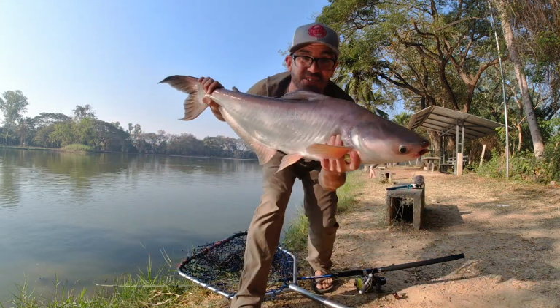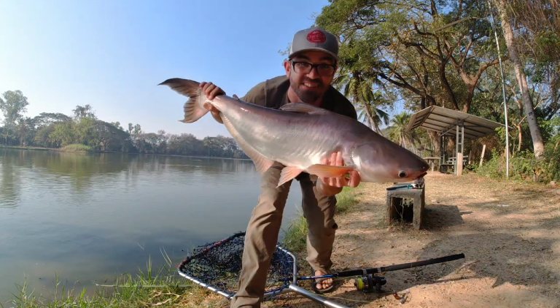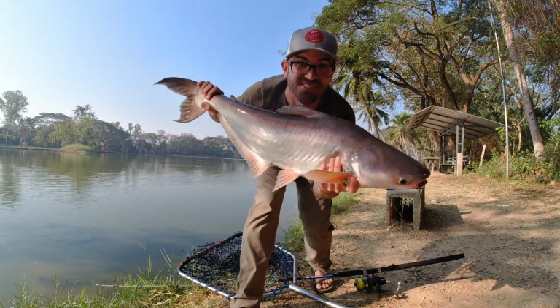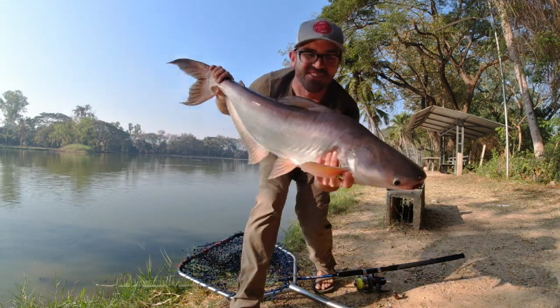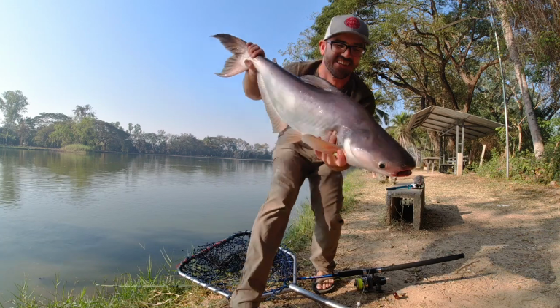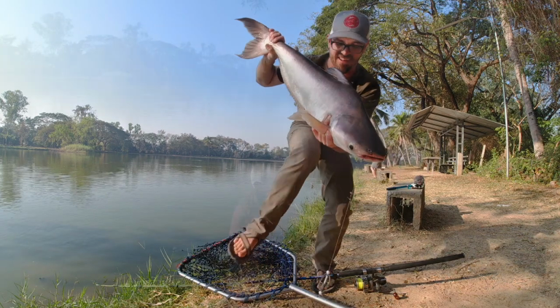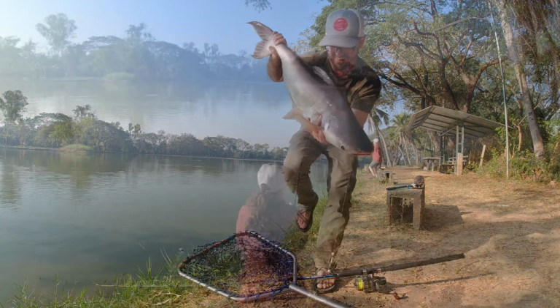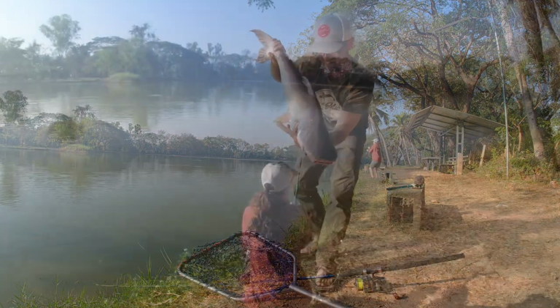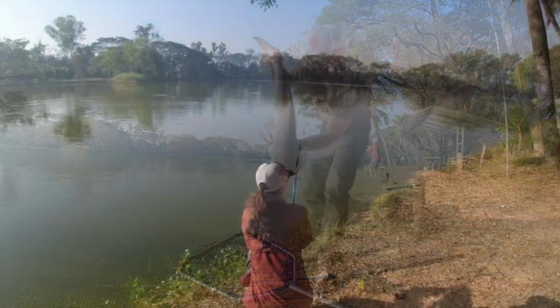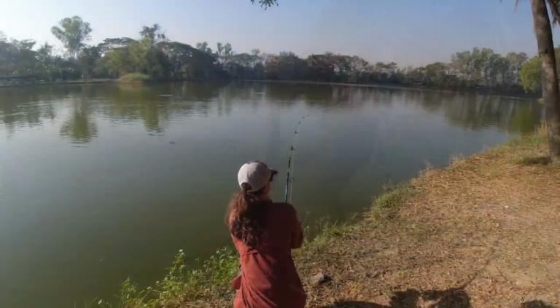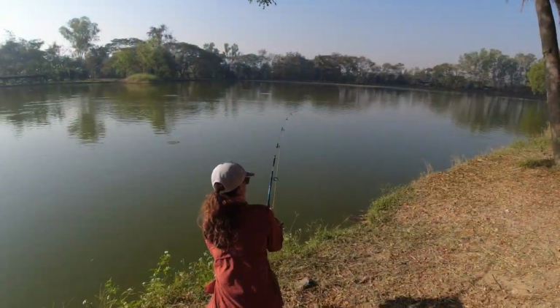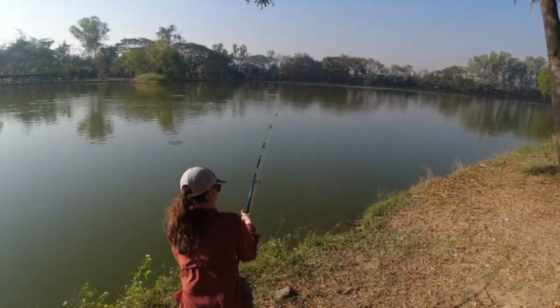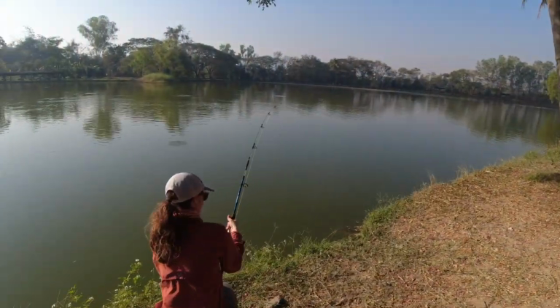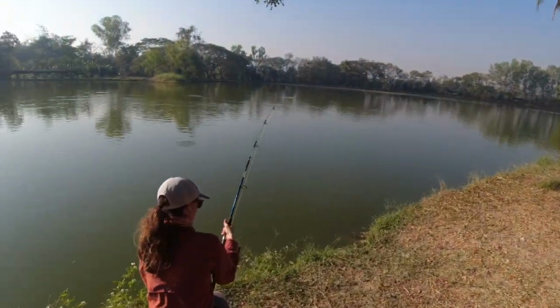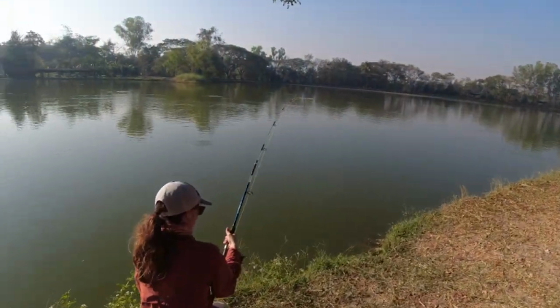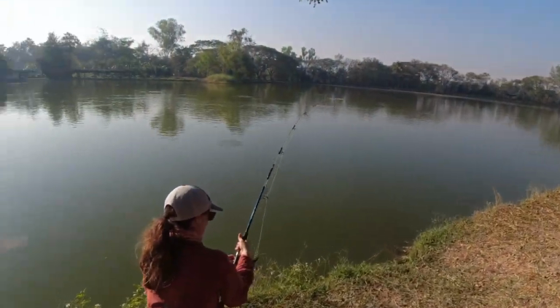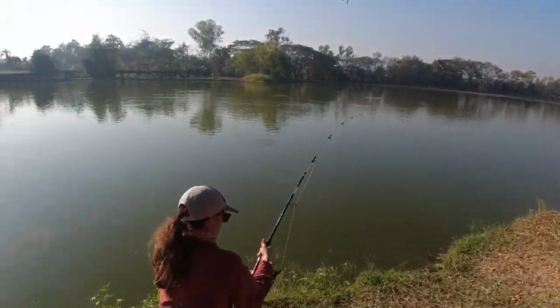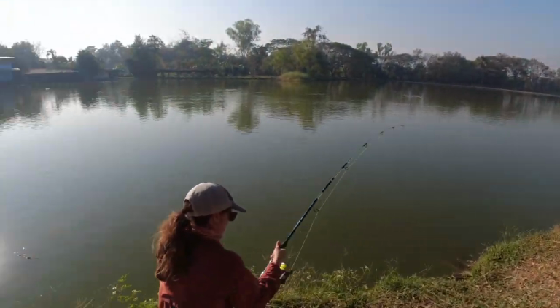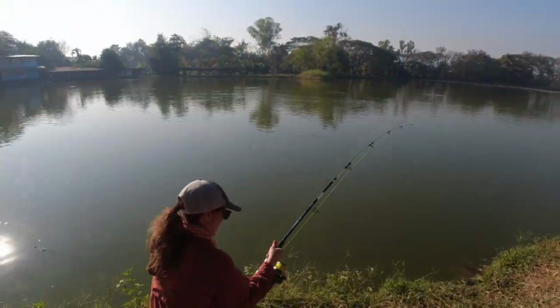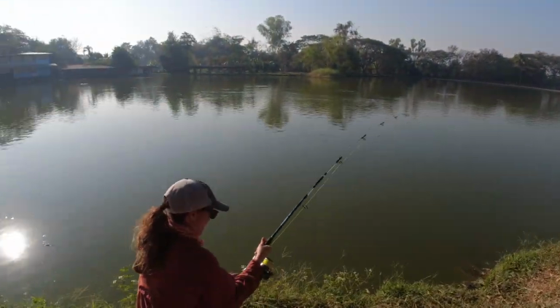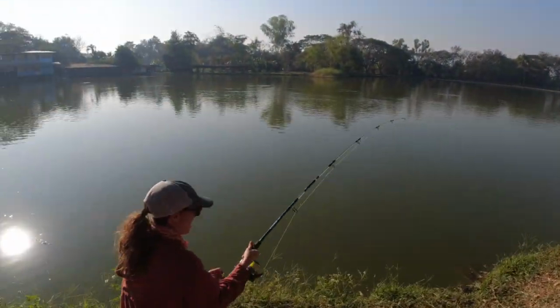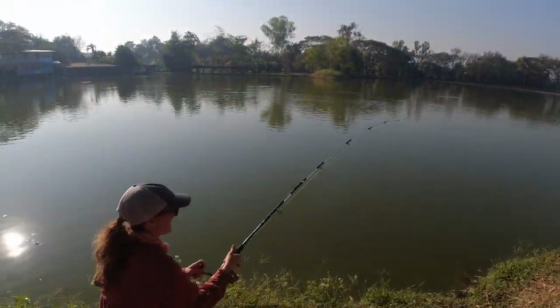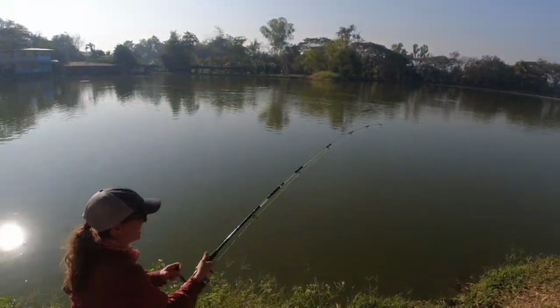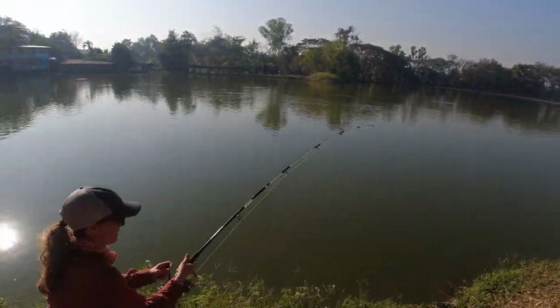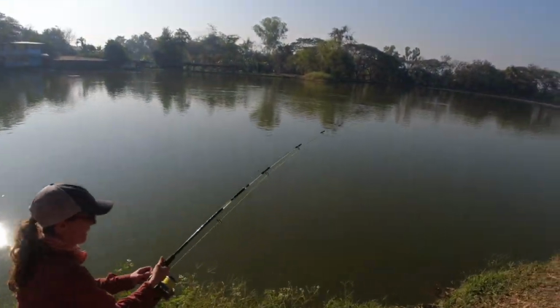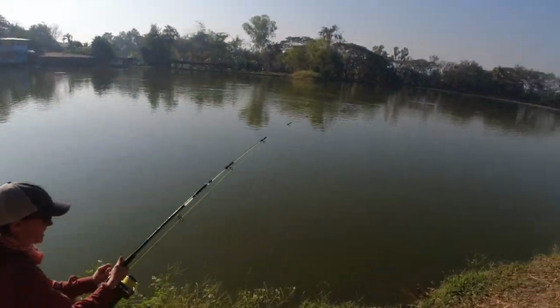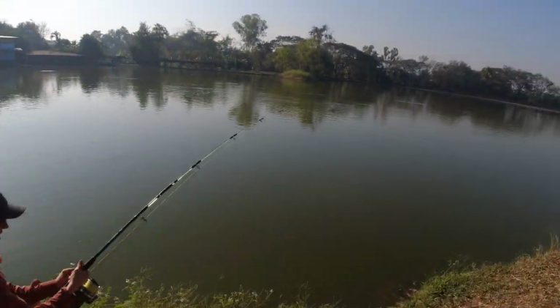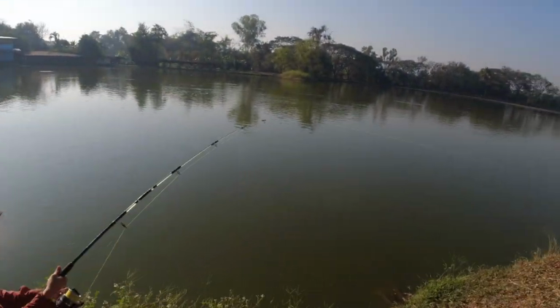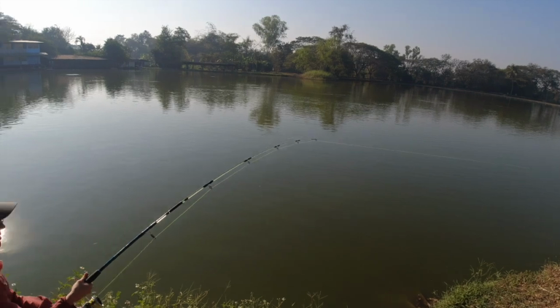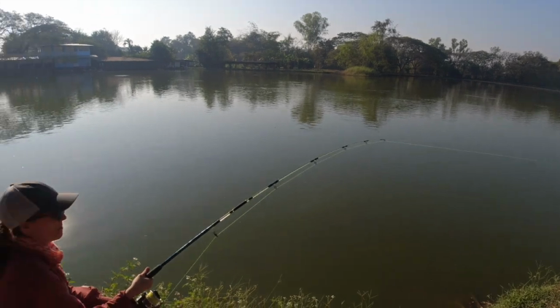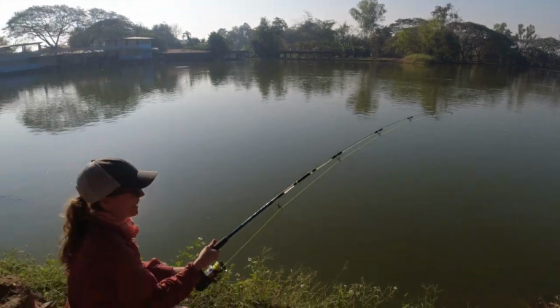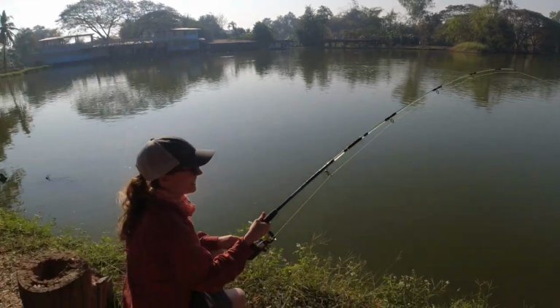I'm gonna go get Sidra's fish. Alright, Sidra's got one on. My hands are slipping from the bait.